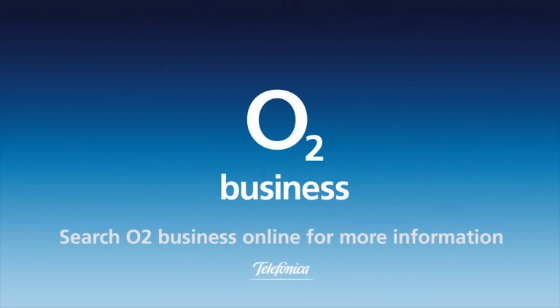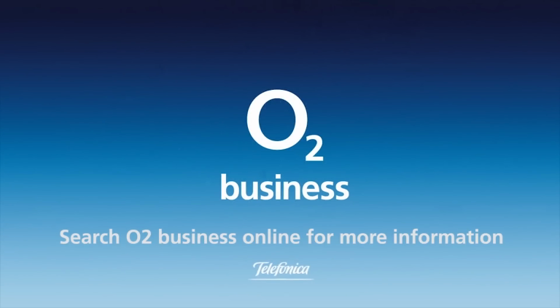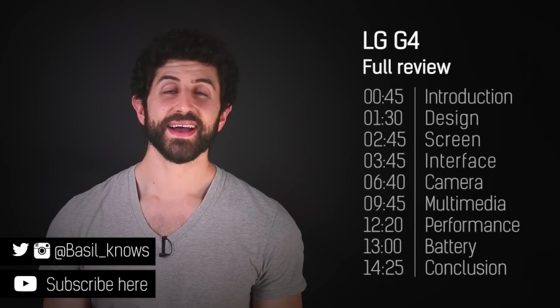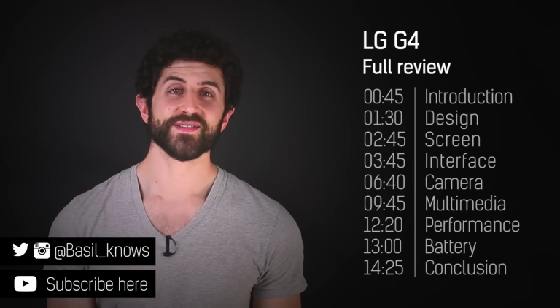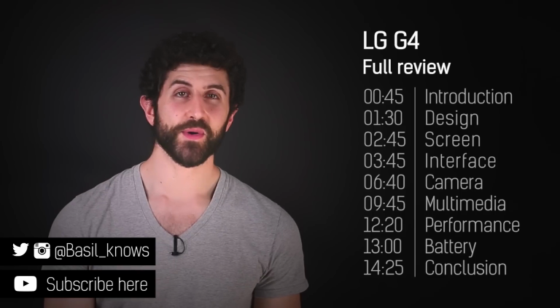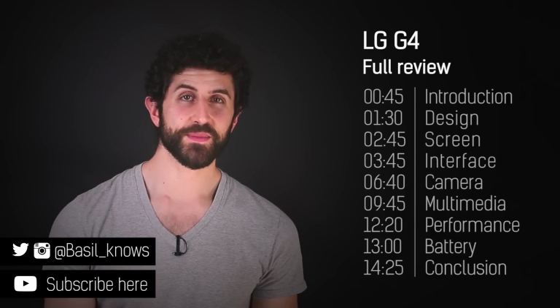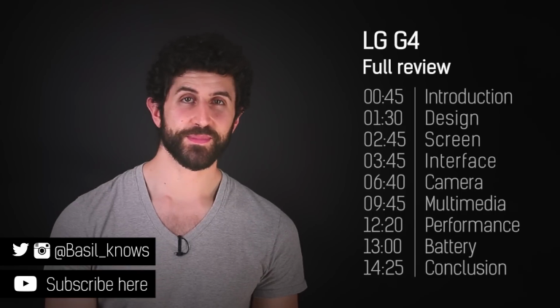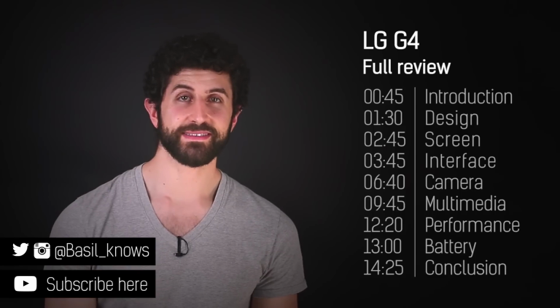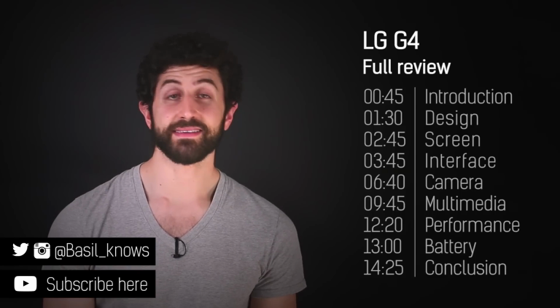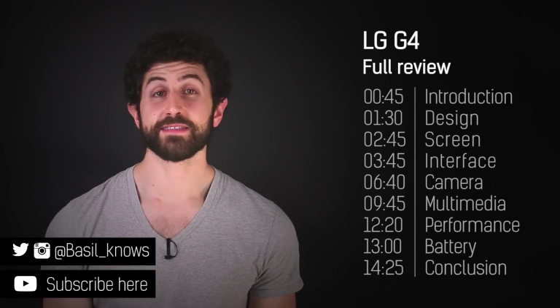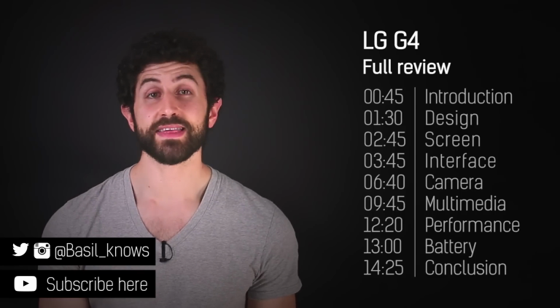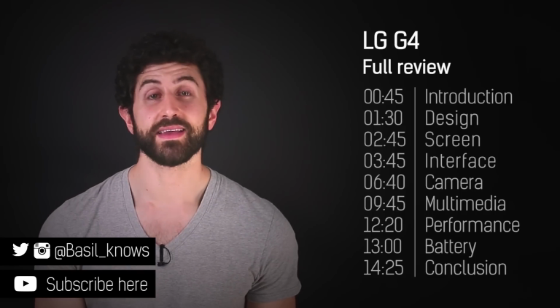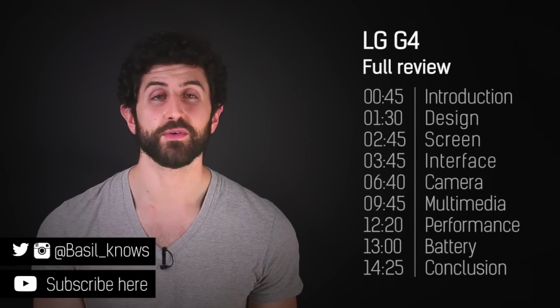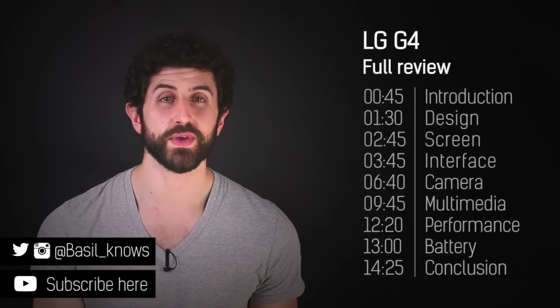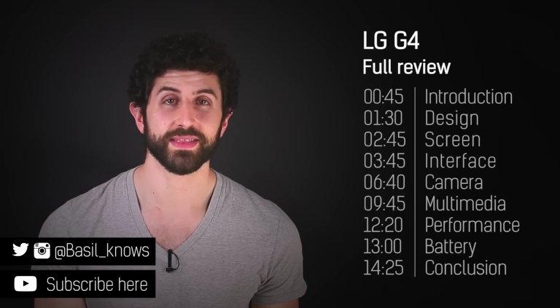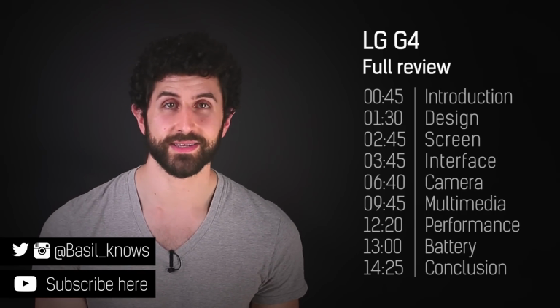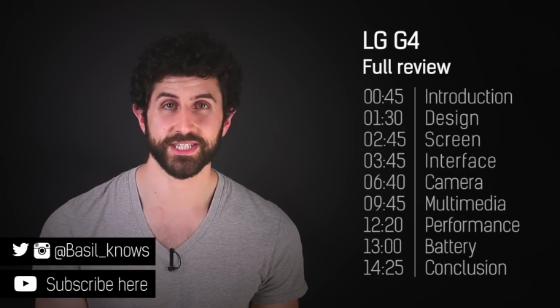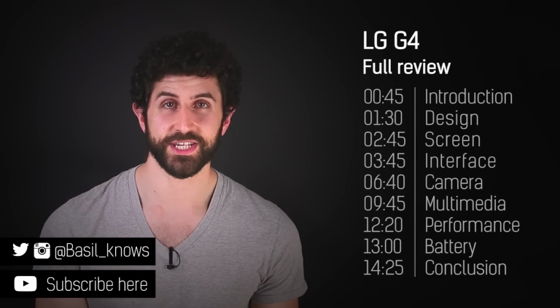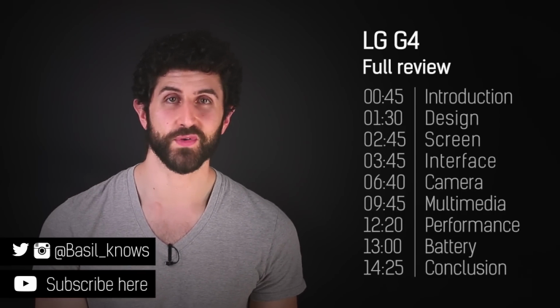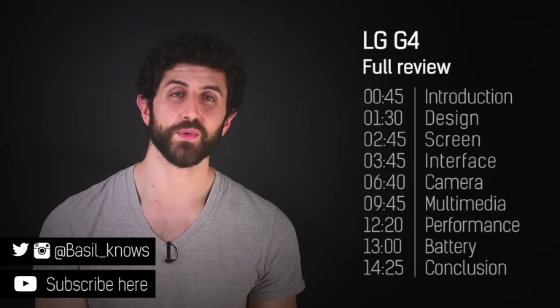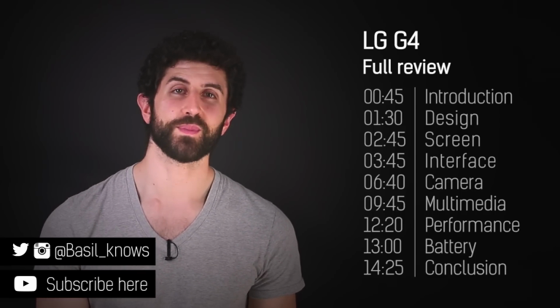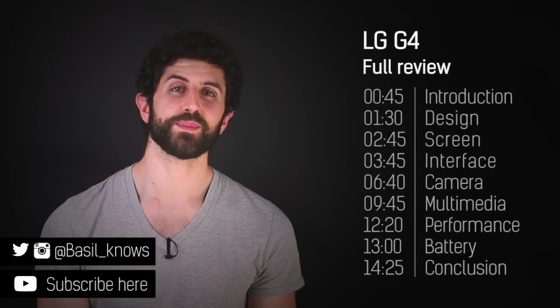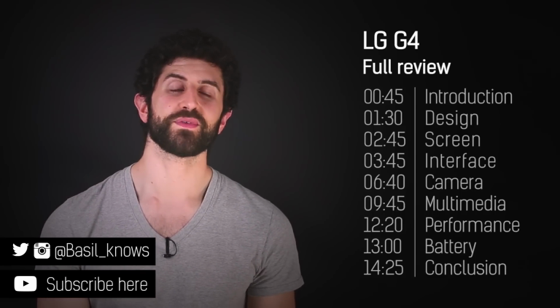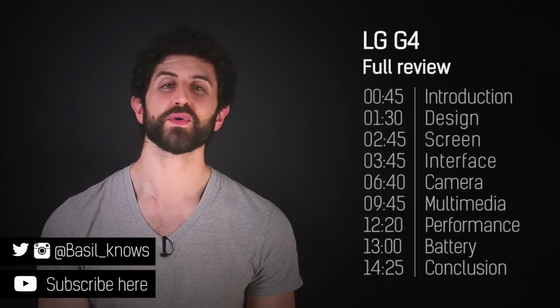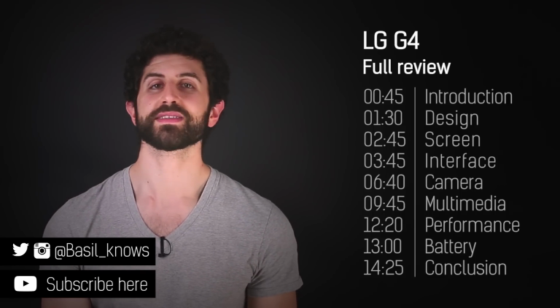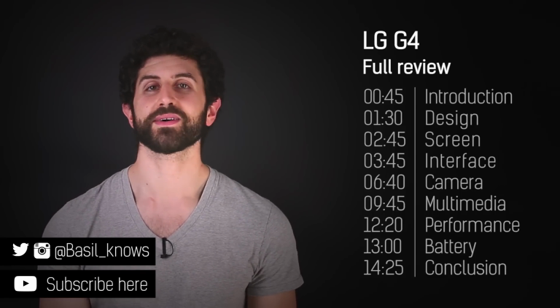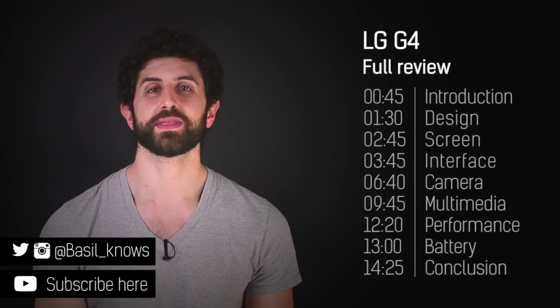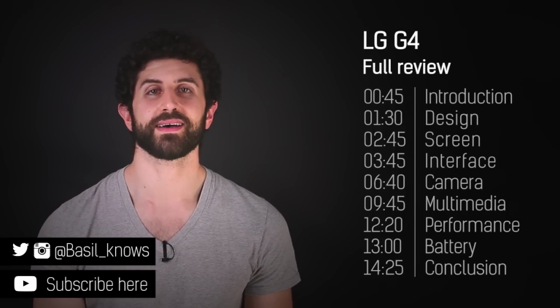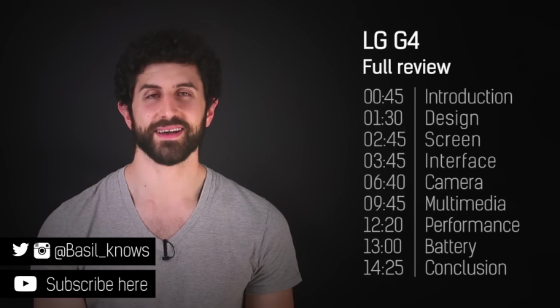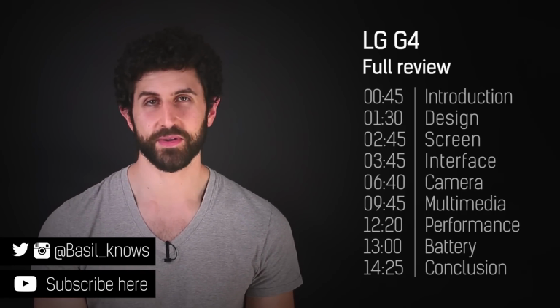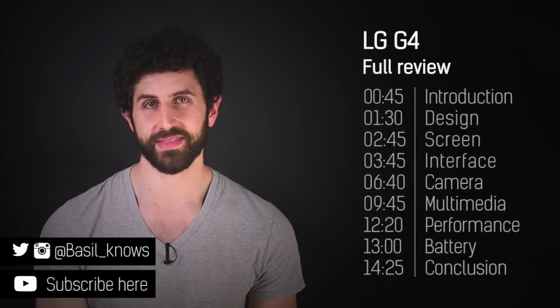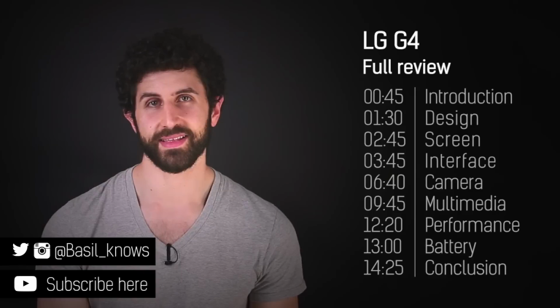Hey guys, welcome to BTech. It's Basil here reviewing the LG G4. But before I start with that, a couple of things.